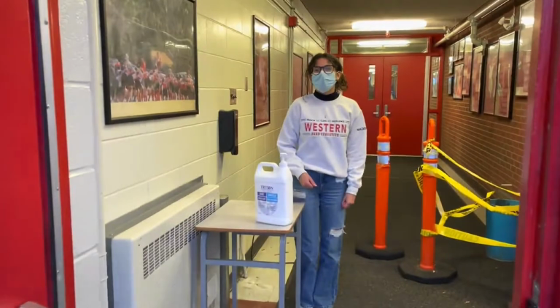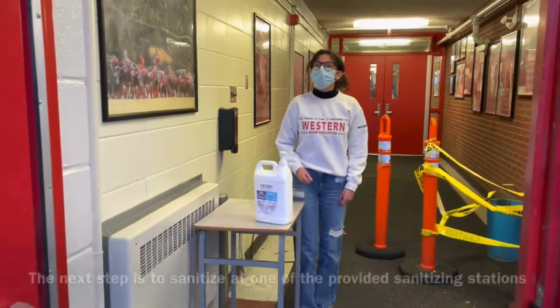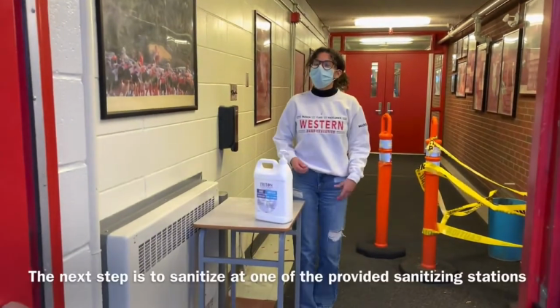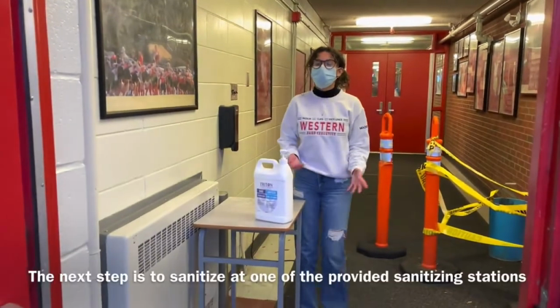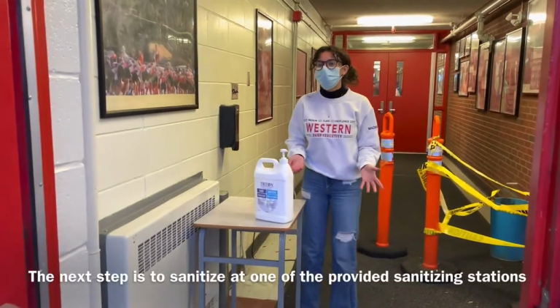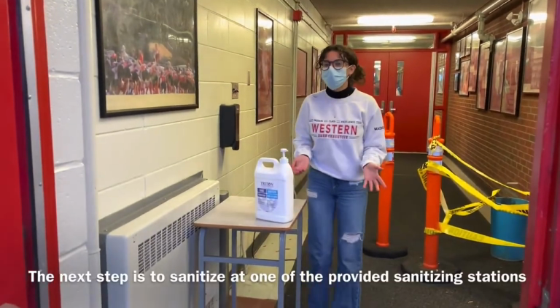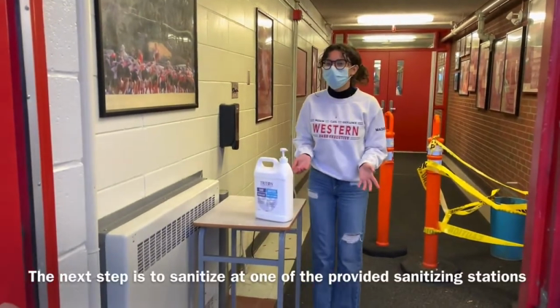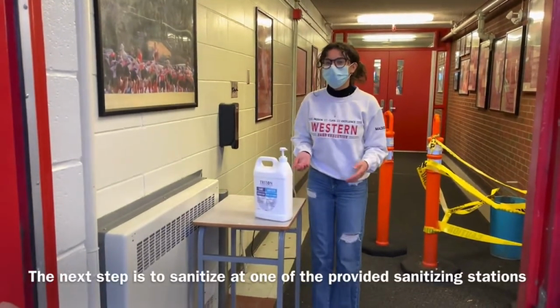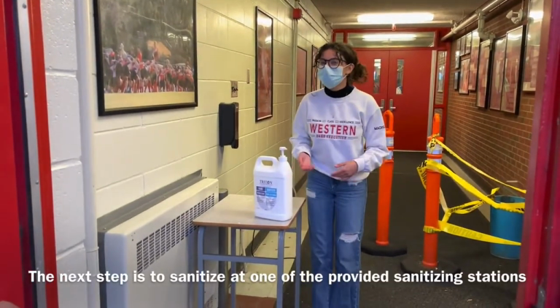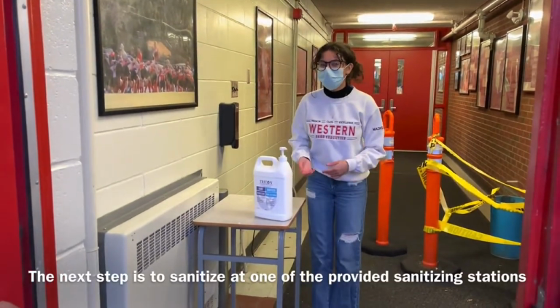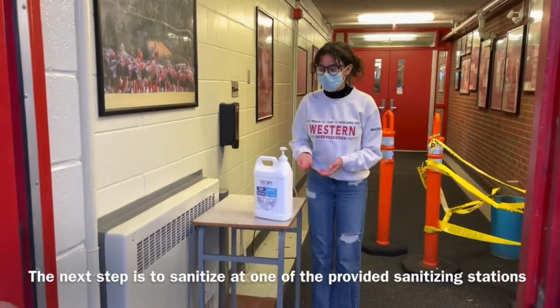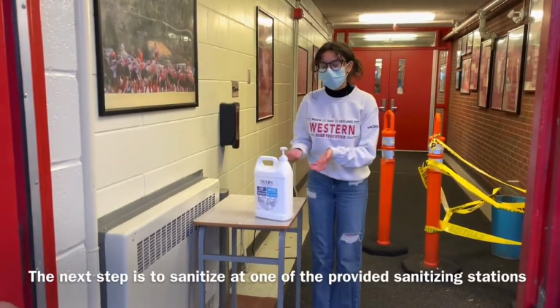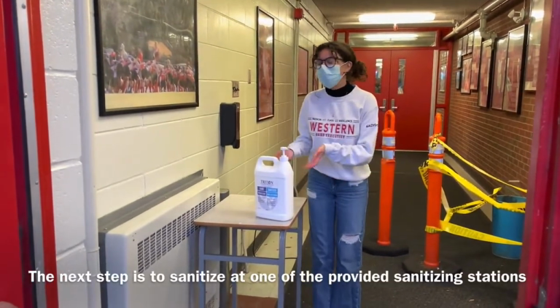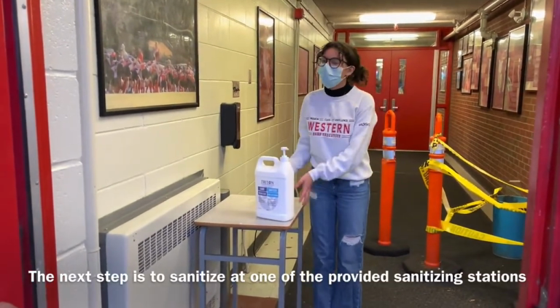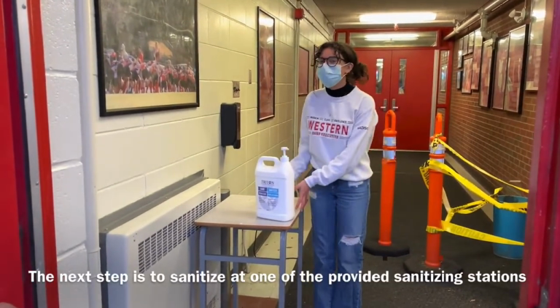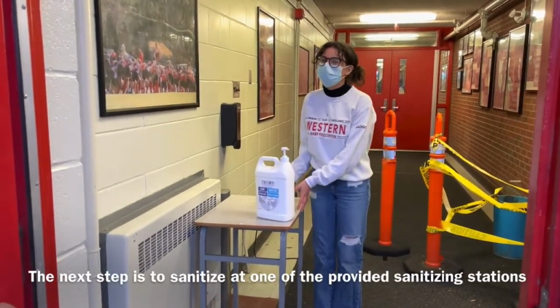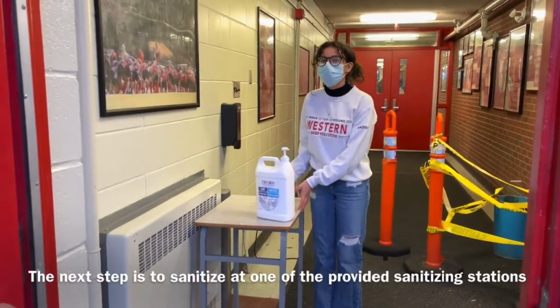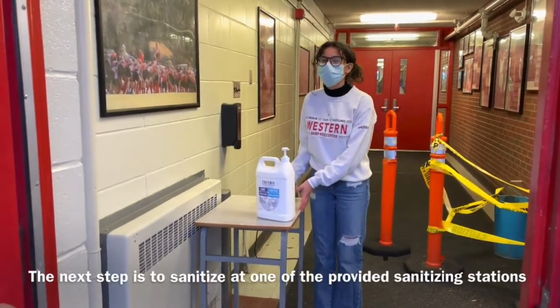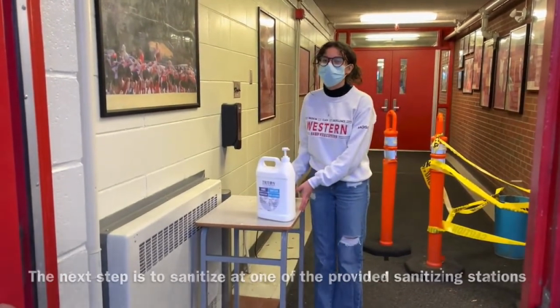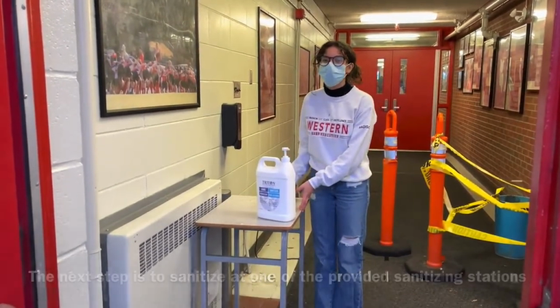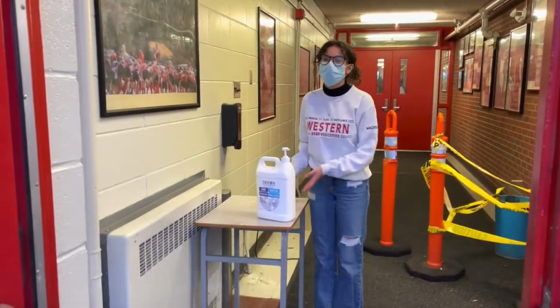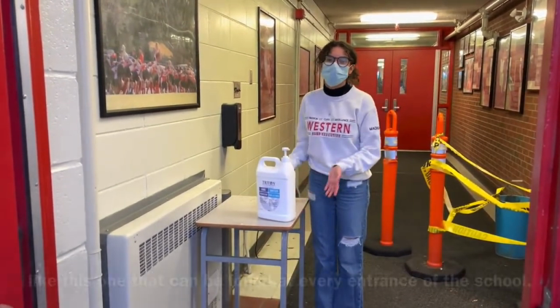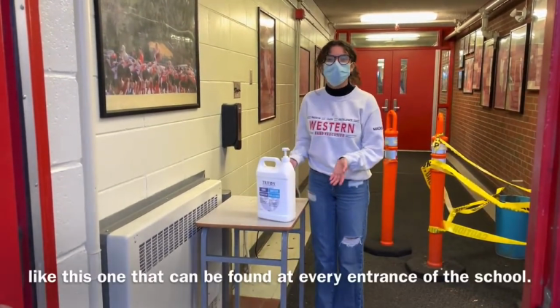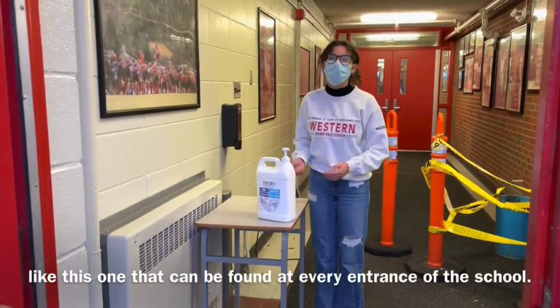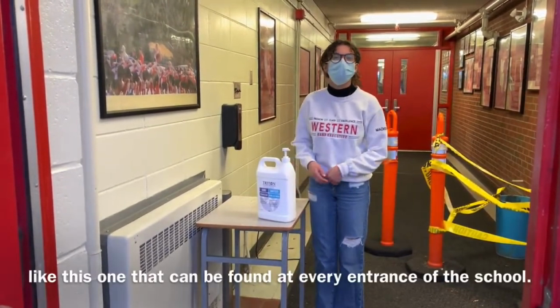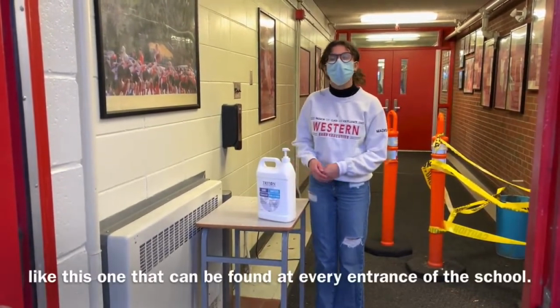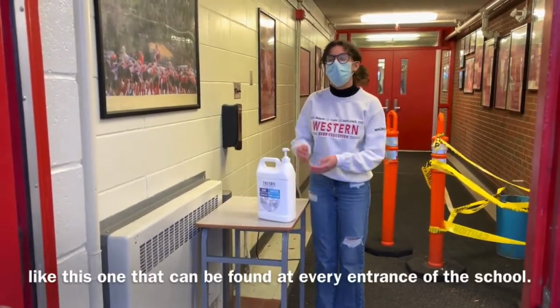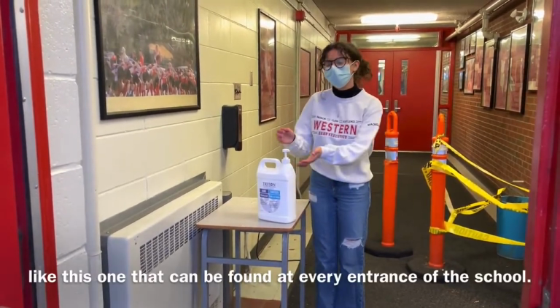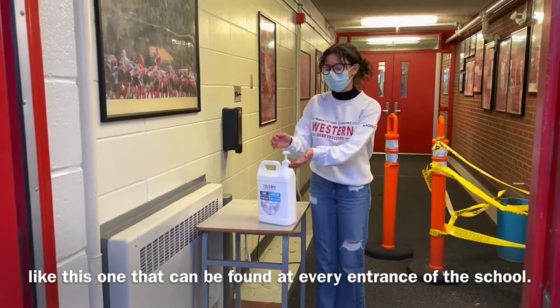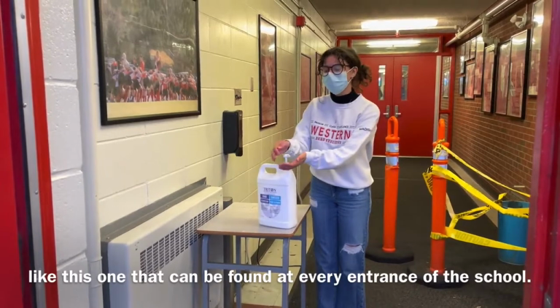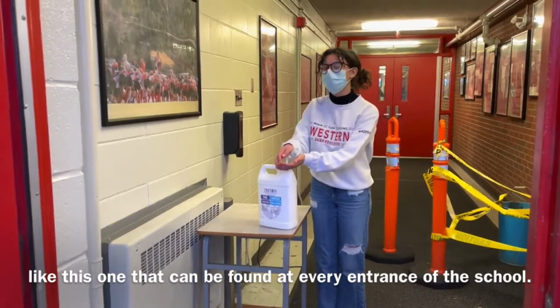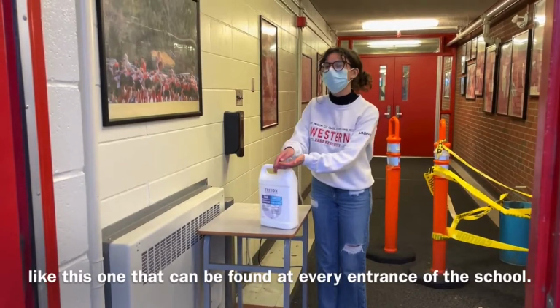The next step is to sanitize at one of the provided sanitizing stations, like this one, that can be found at every entrance of the school.